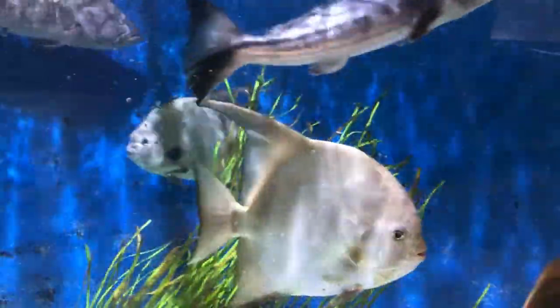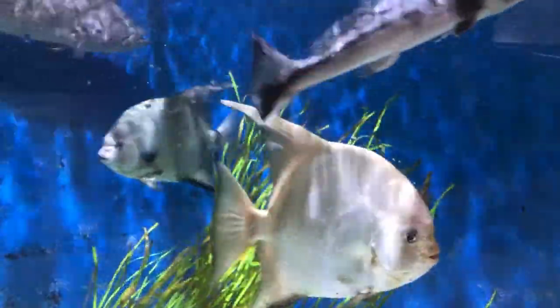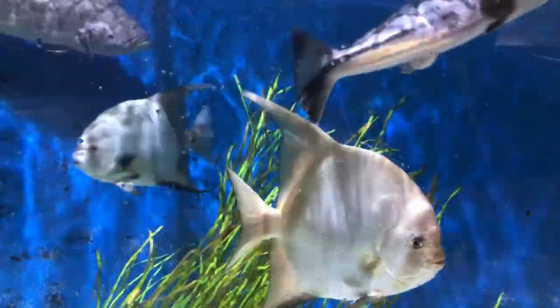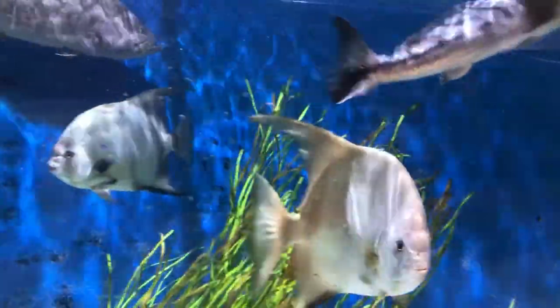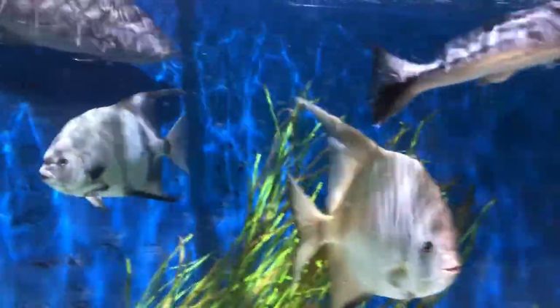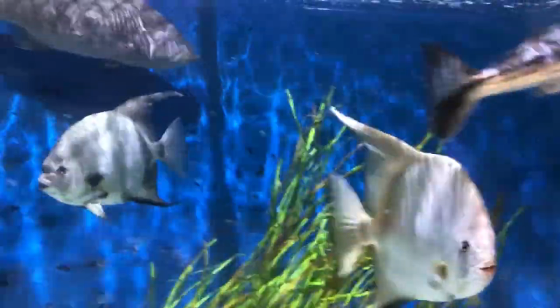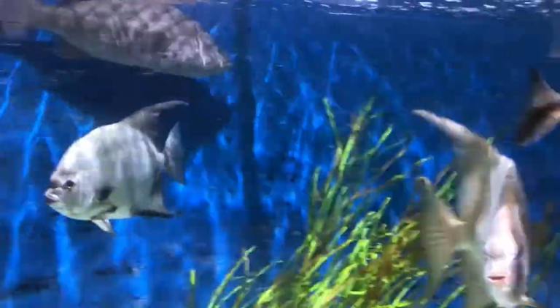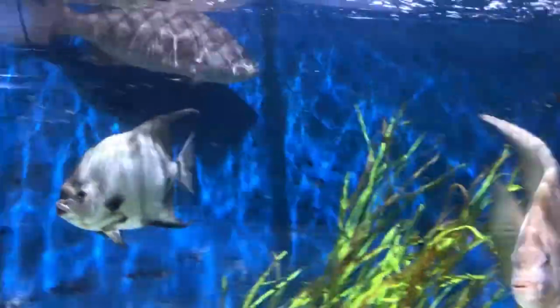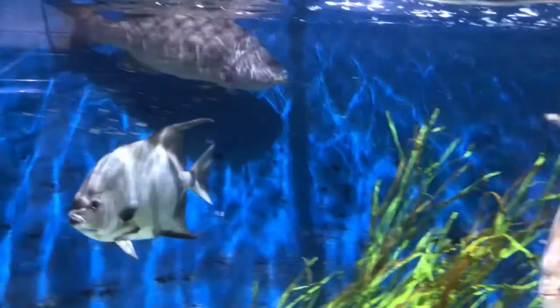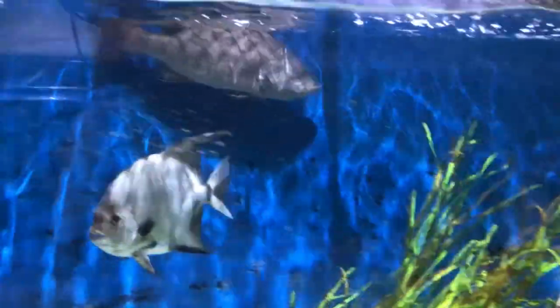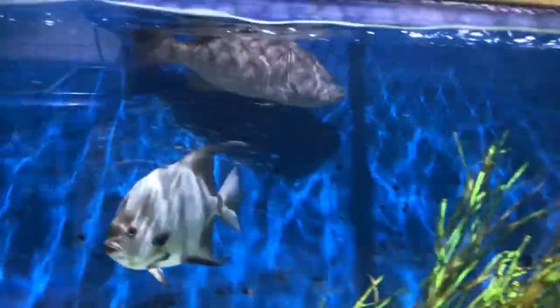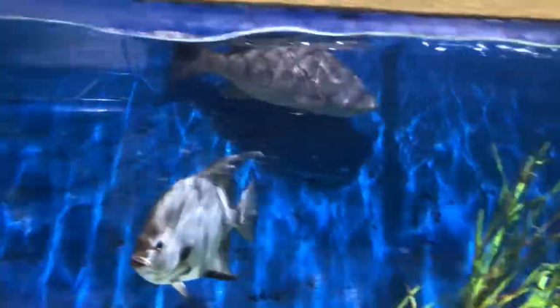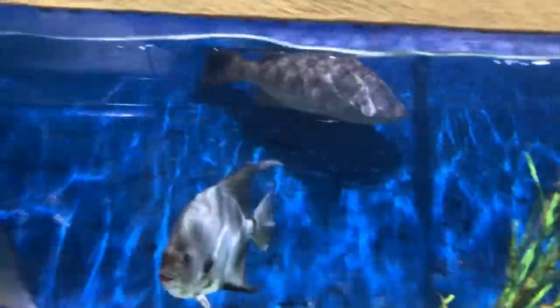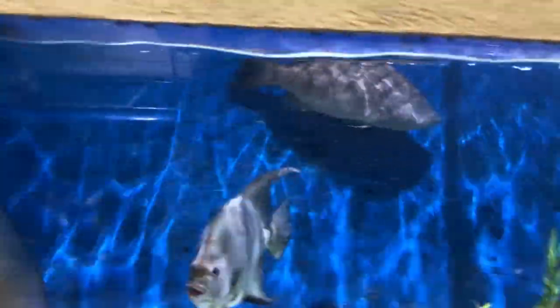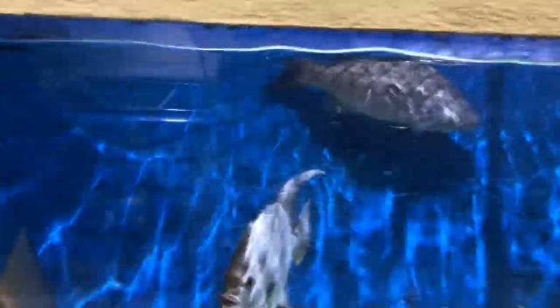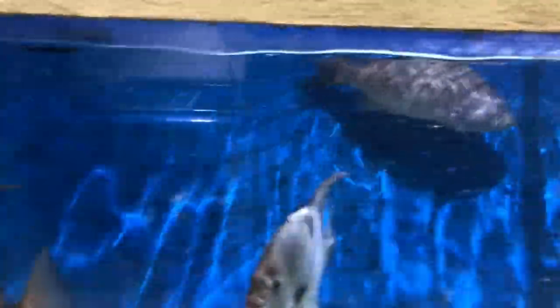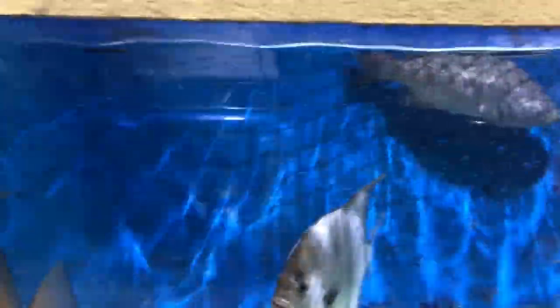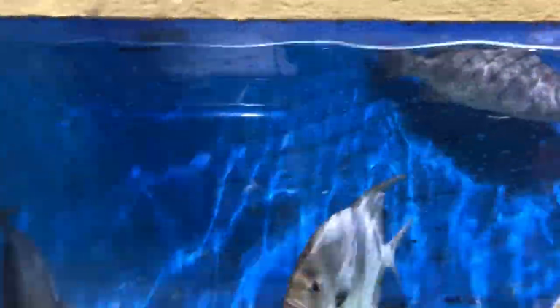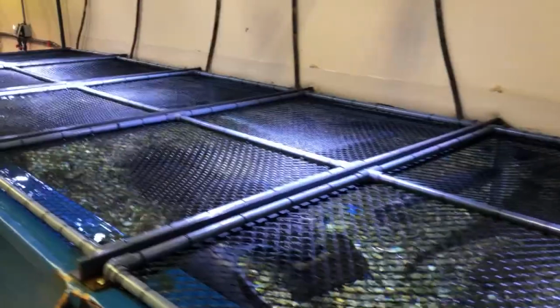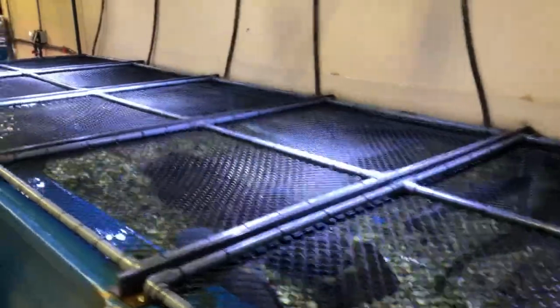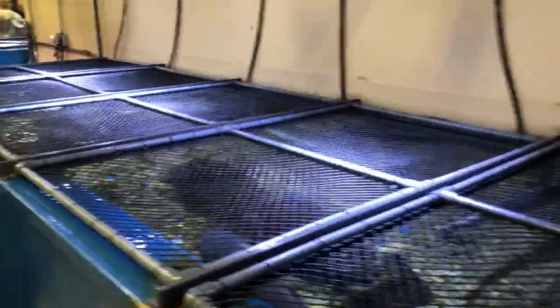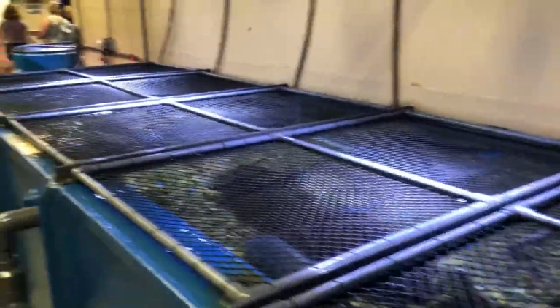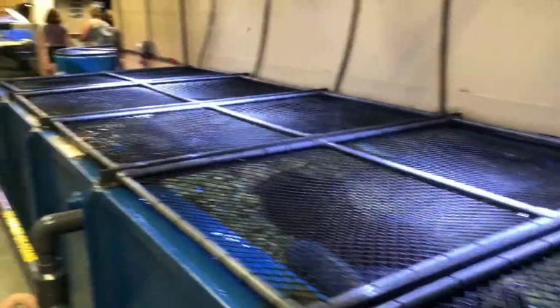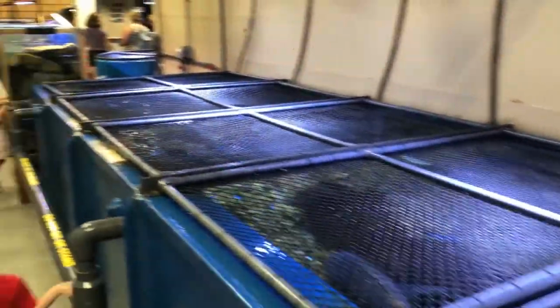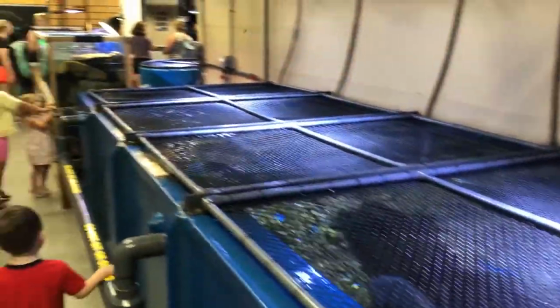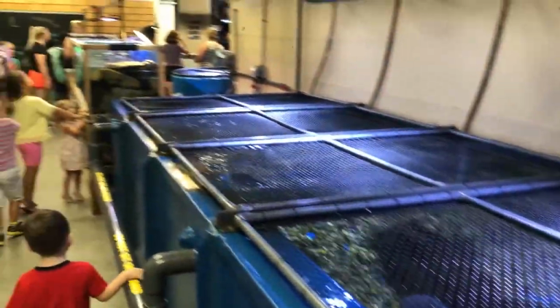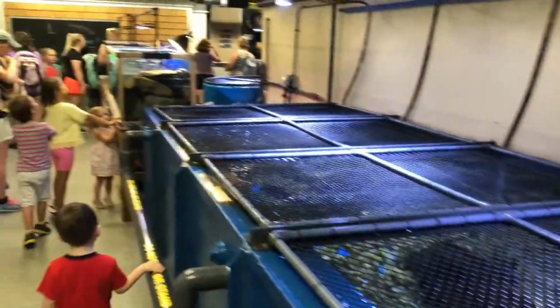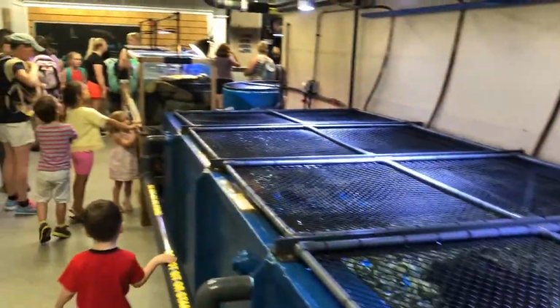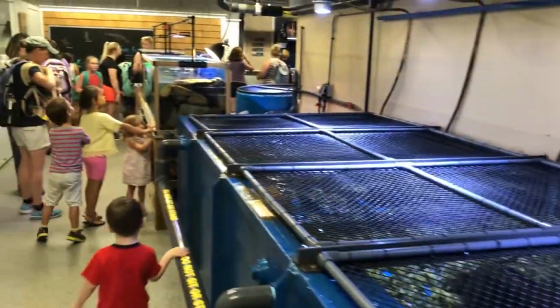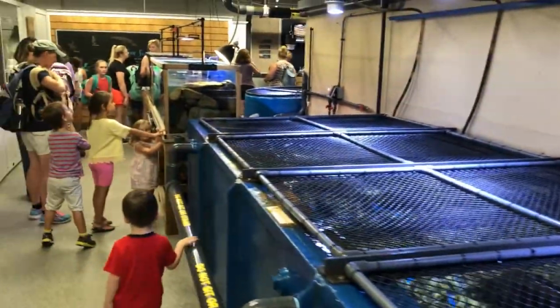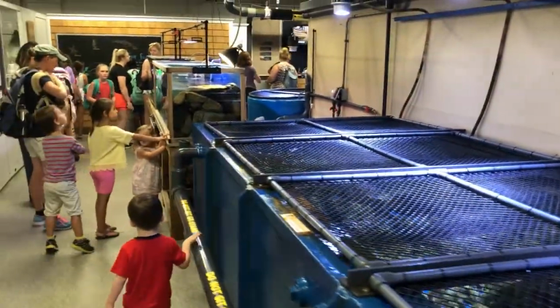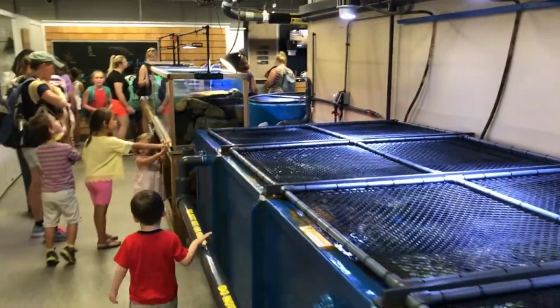And while I took a couple of little guys, really anyone of any age could enjoy taking a peek inside the tanks.